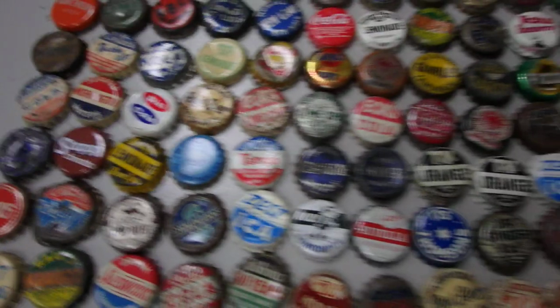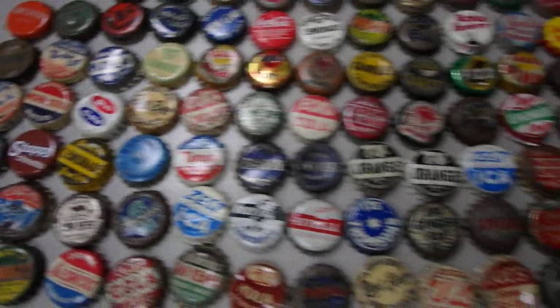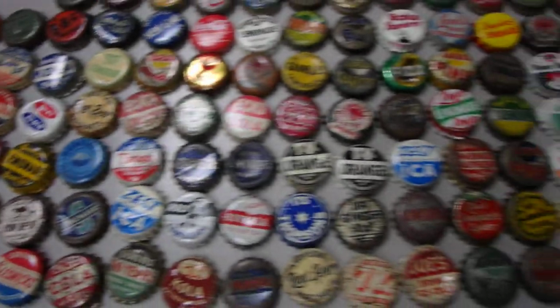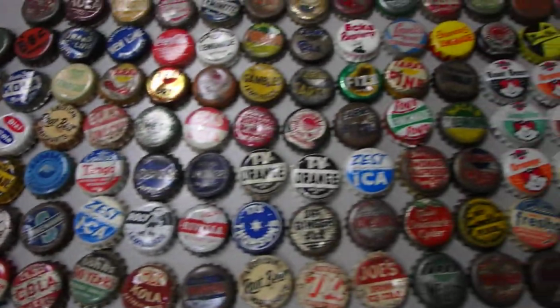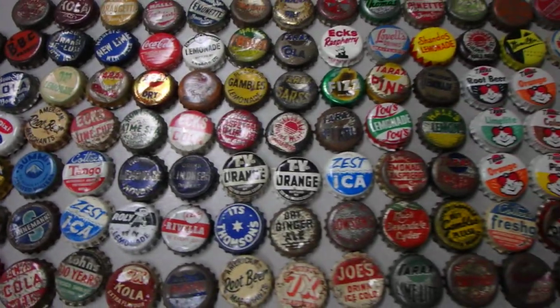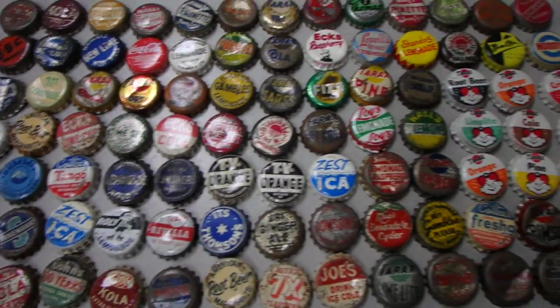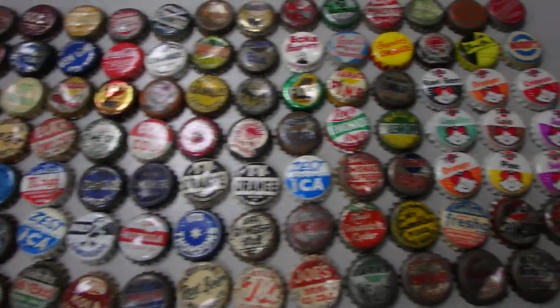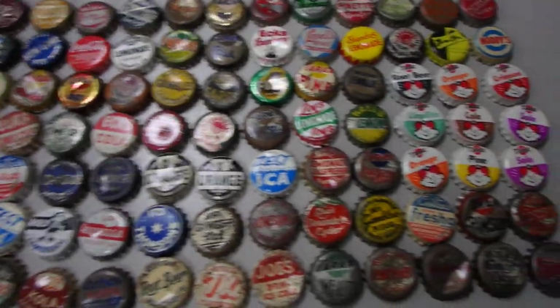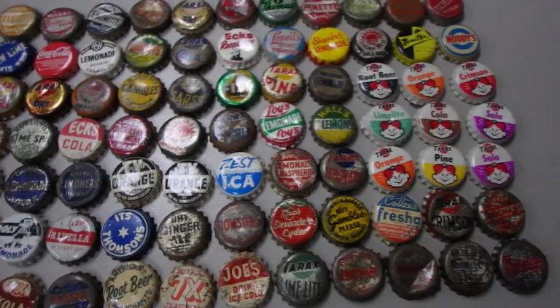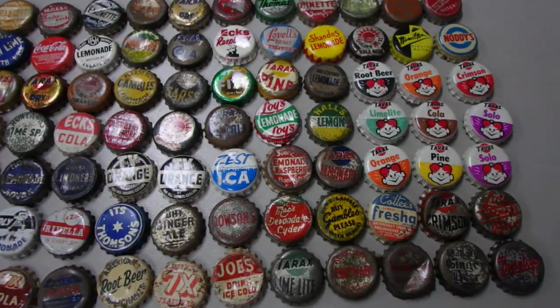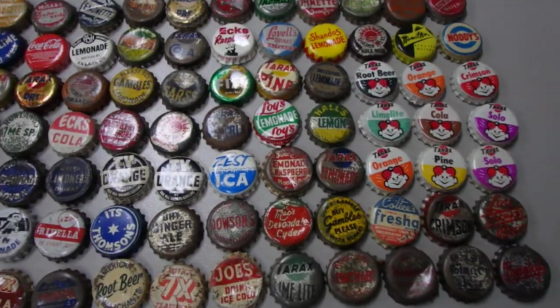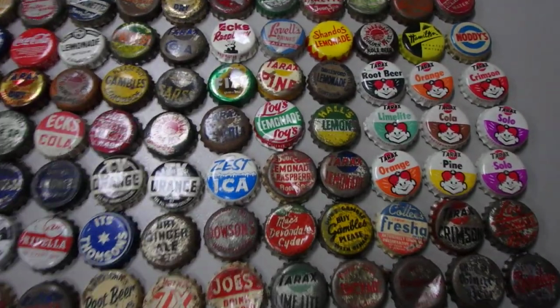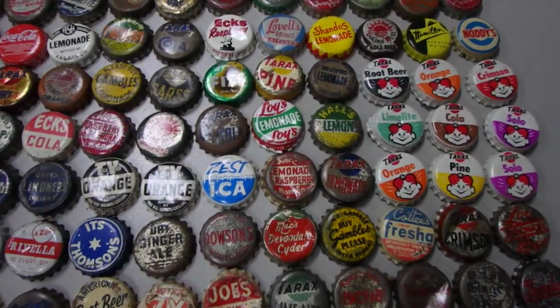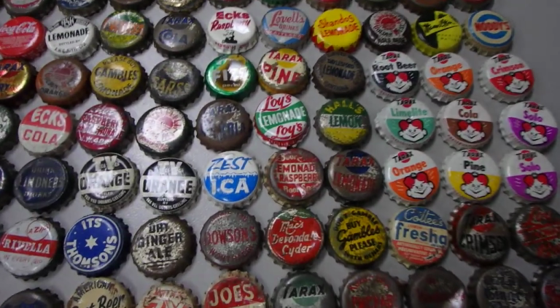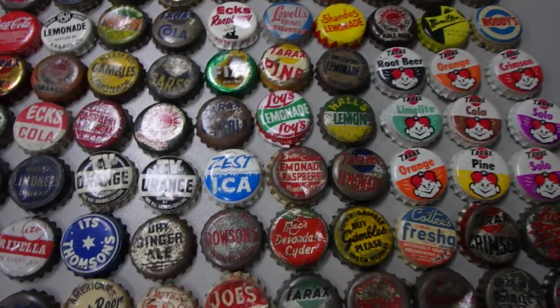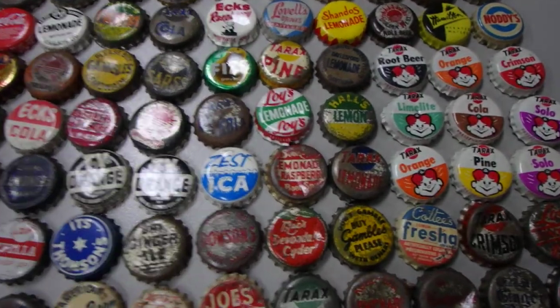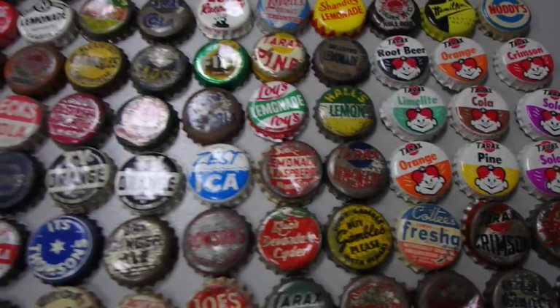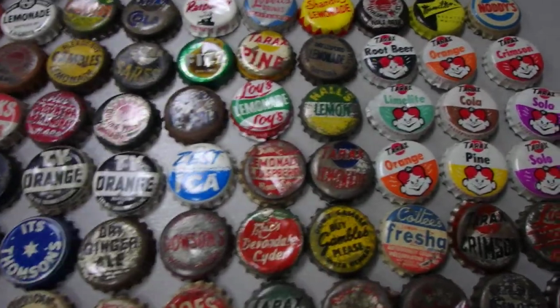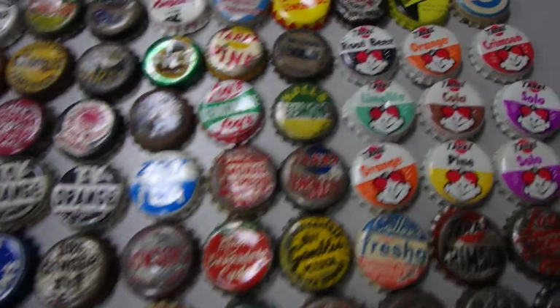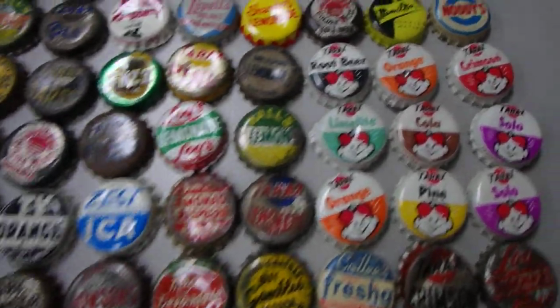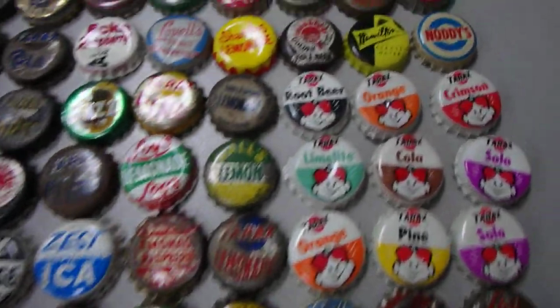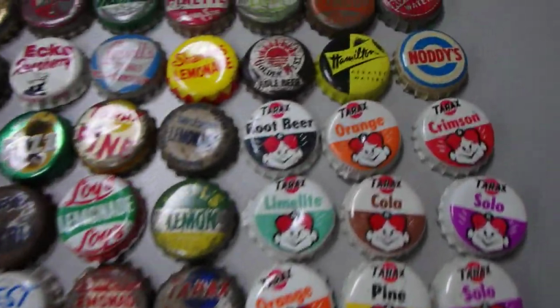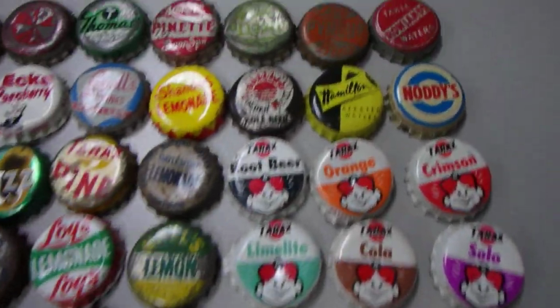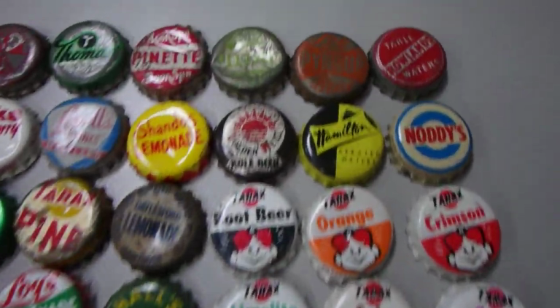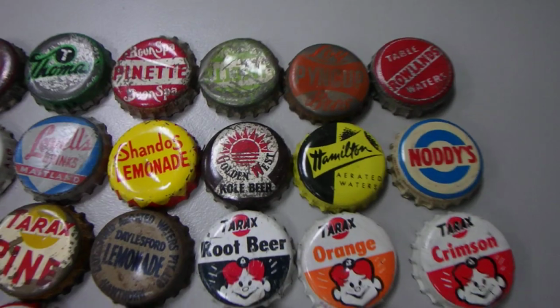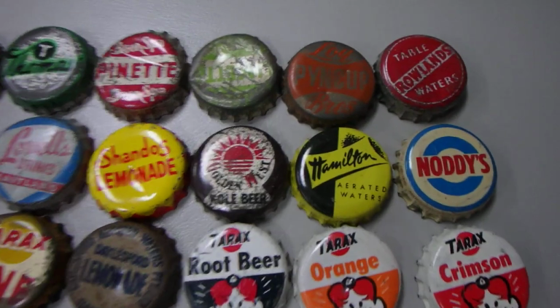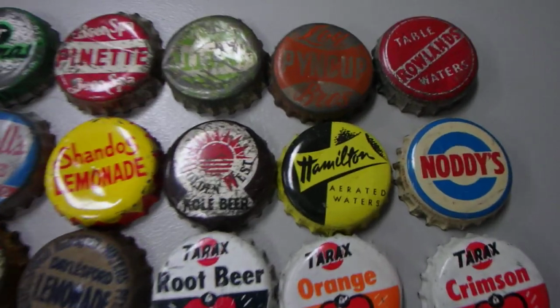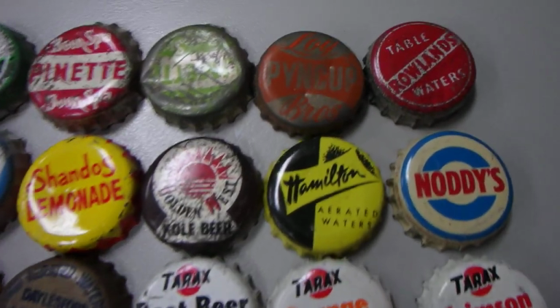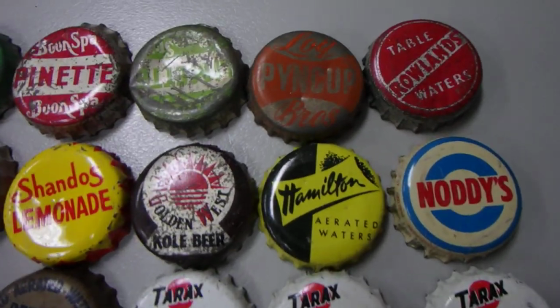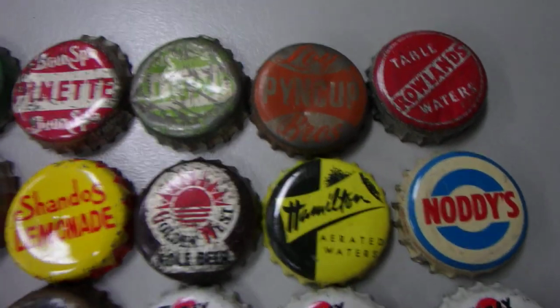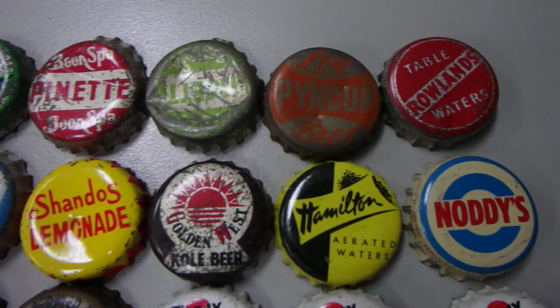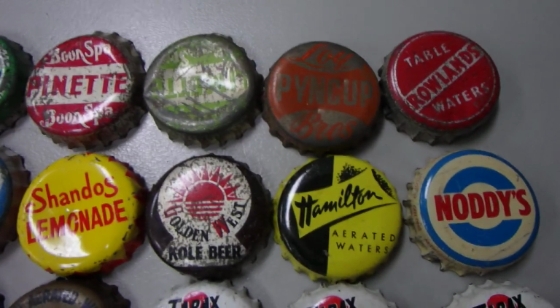These are actually old bottle caps, mostly Aussie. Some really cool ones in here, so I'll give you a run through what's in this lot.